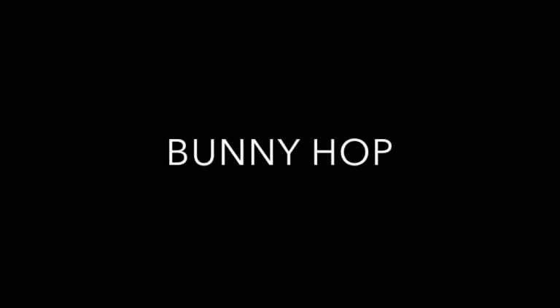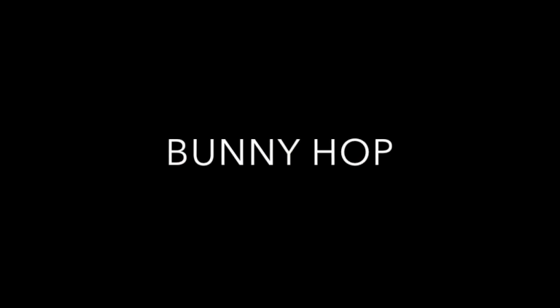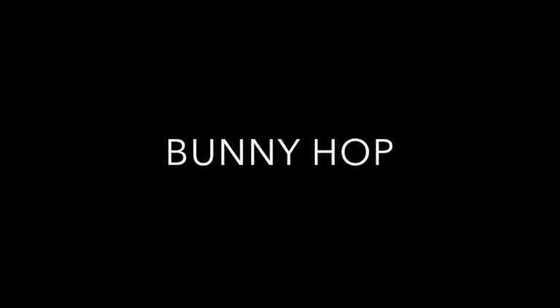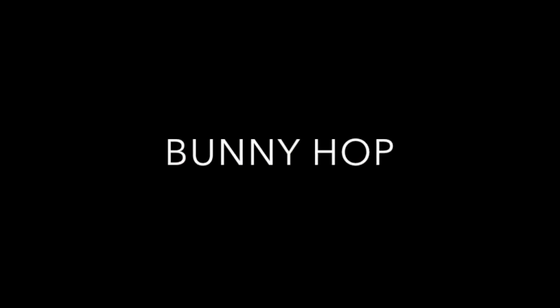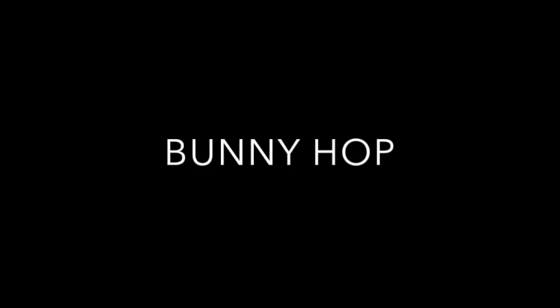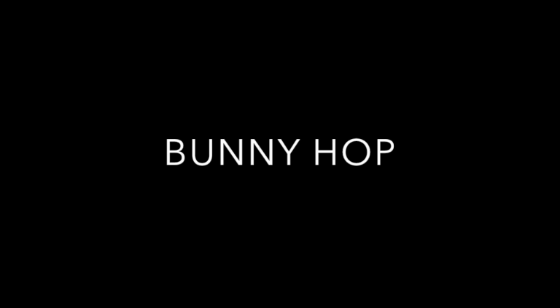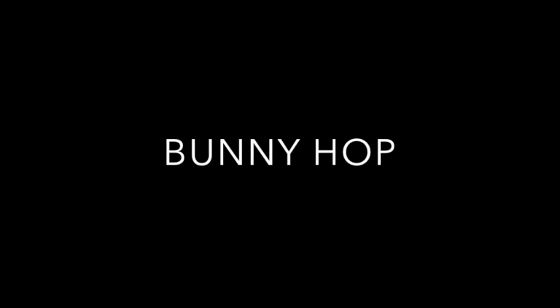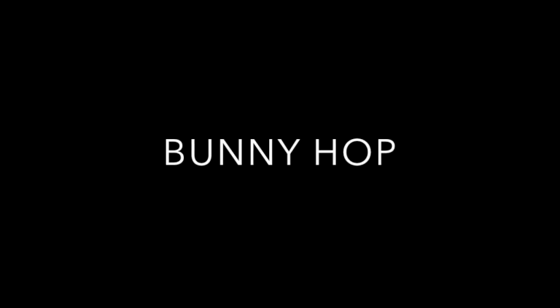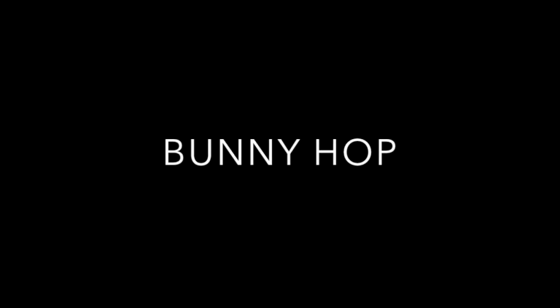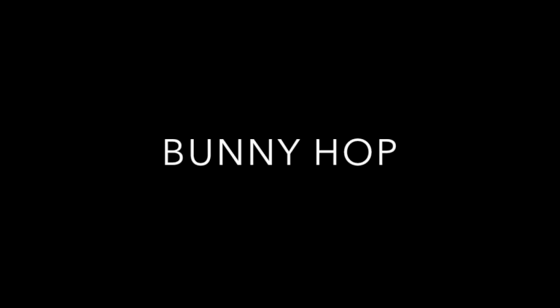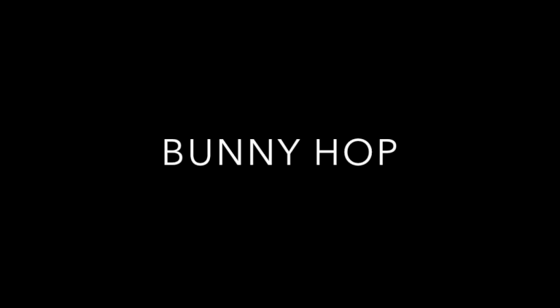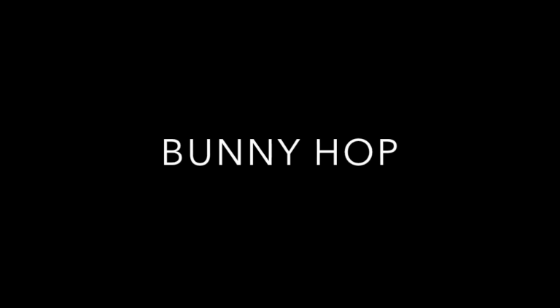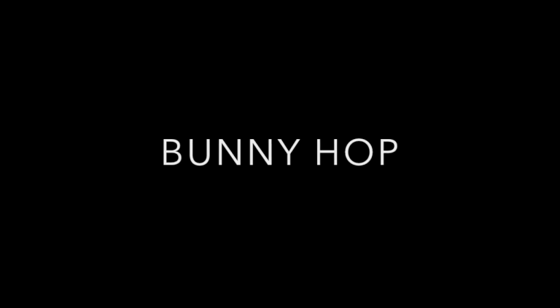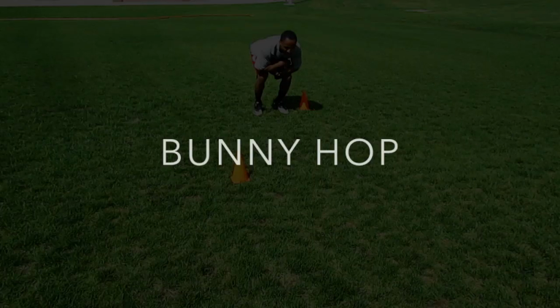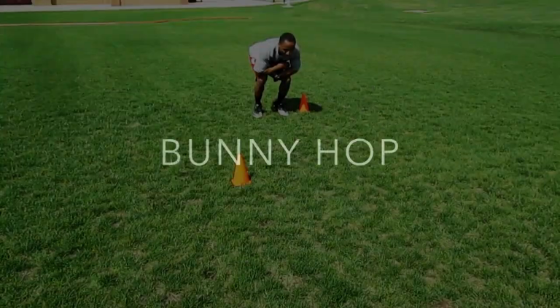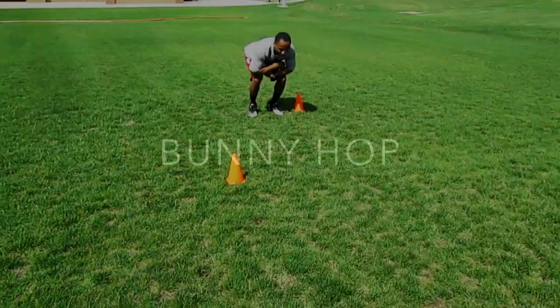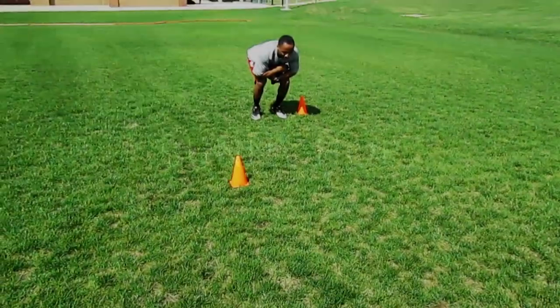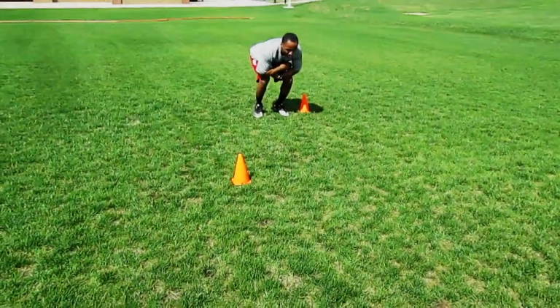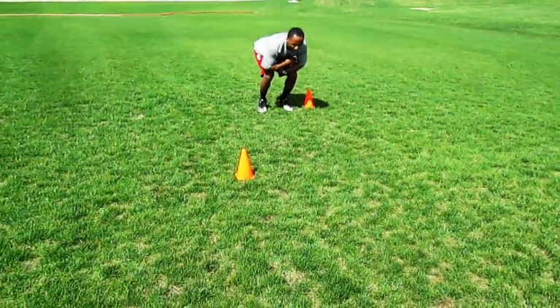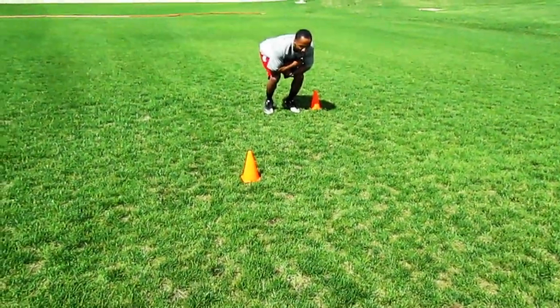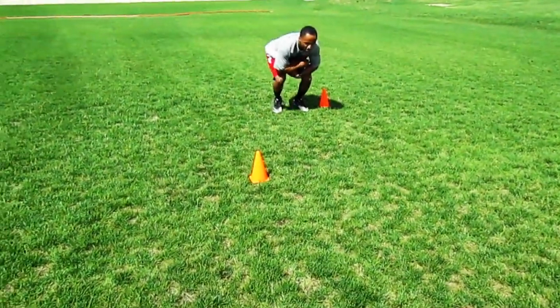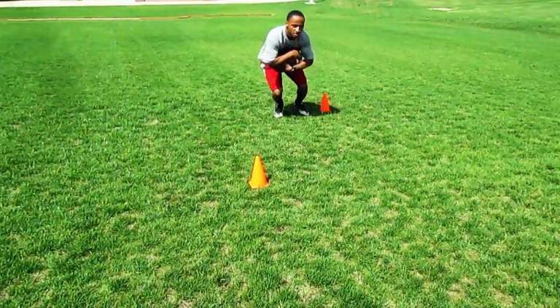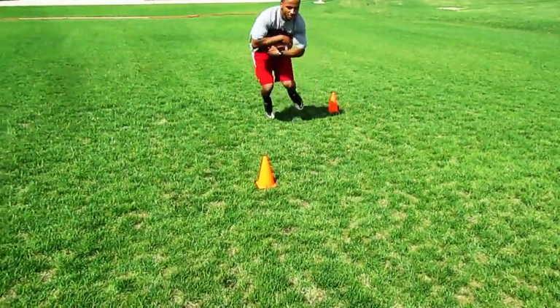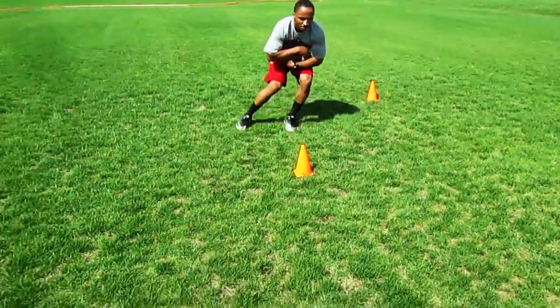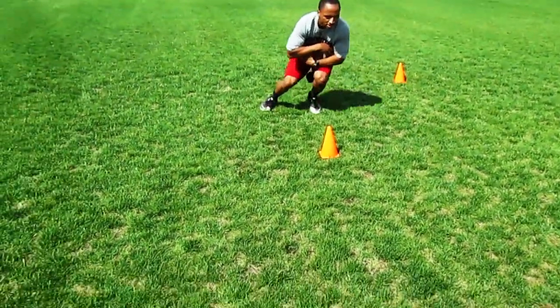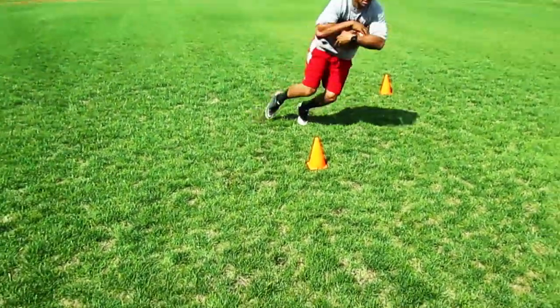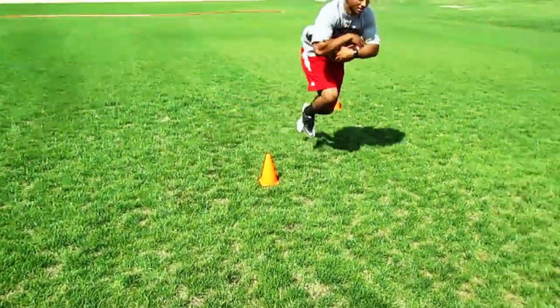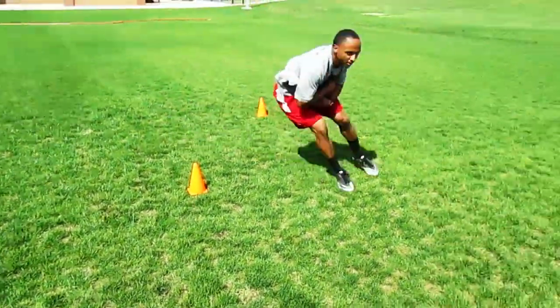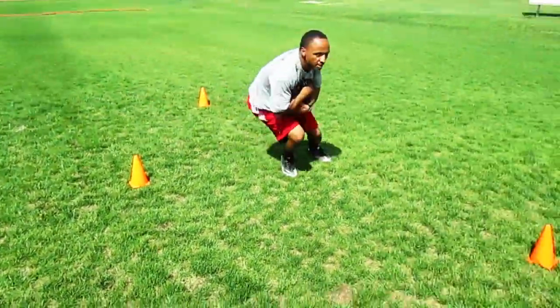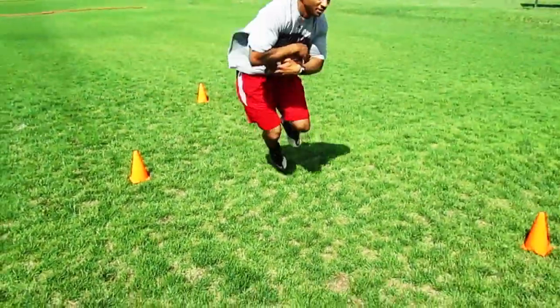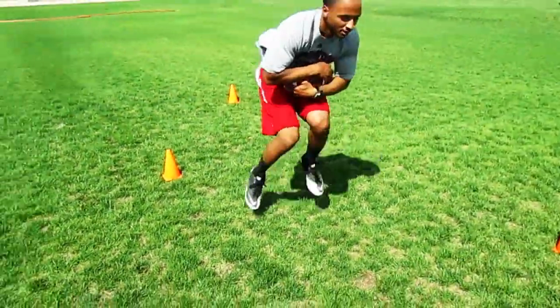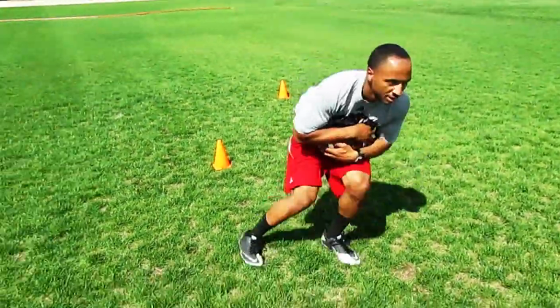Funny Hop is a fun drill that we use to reprogram center of gravity and lateral movement.